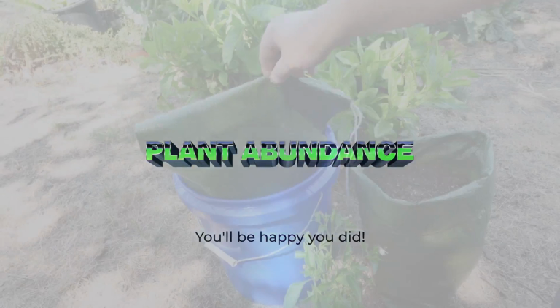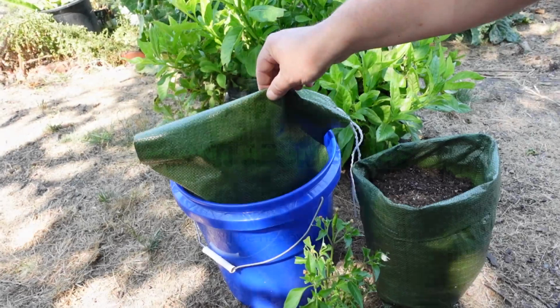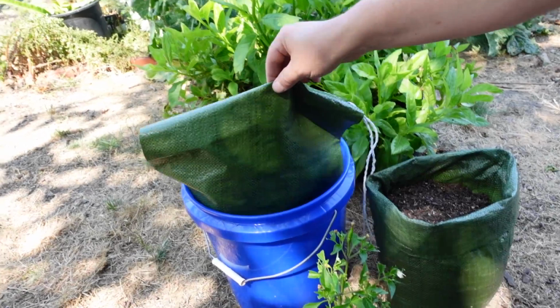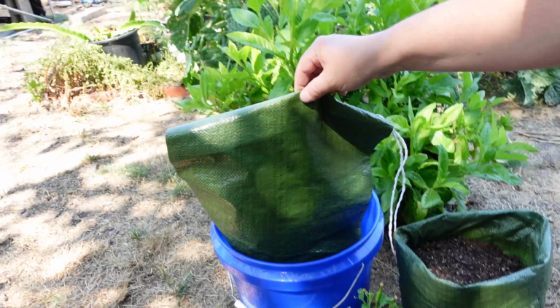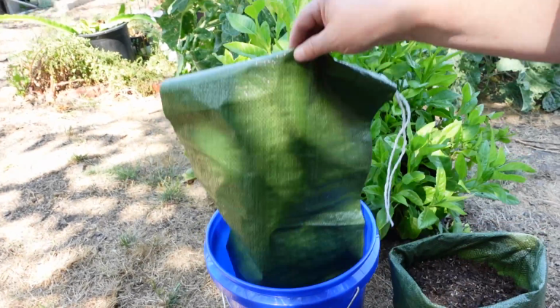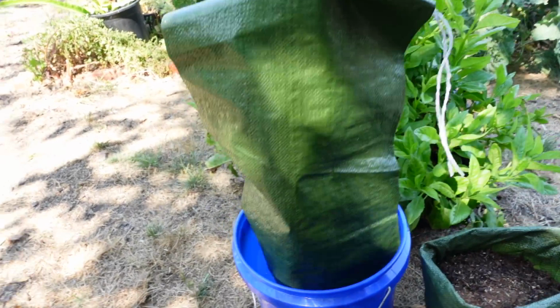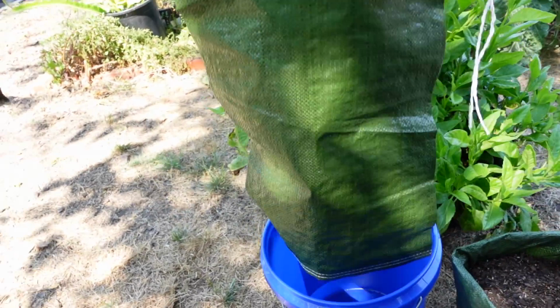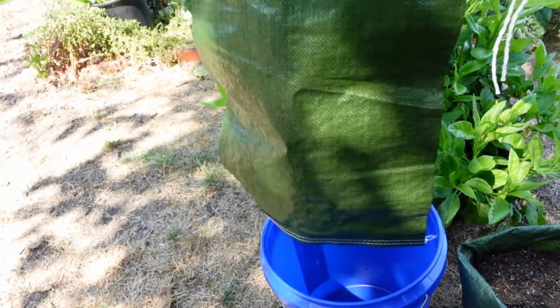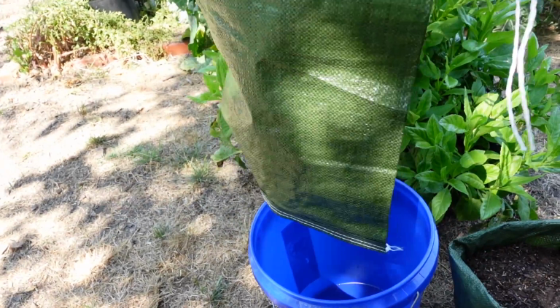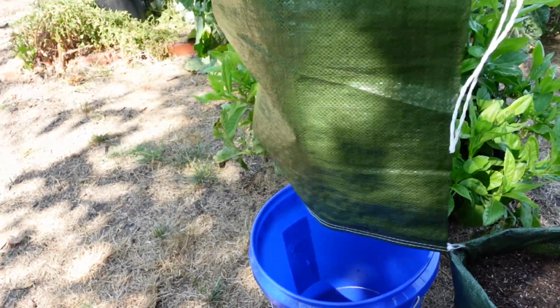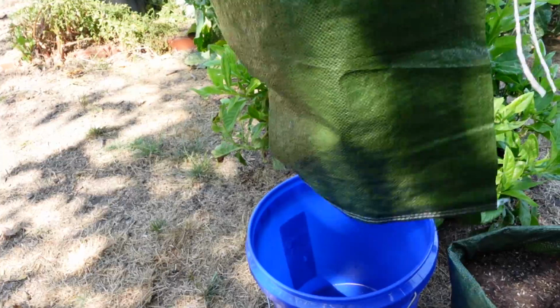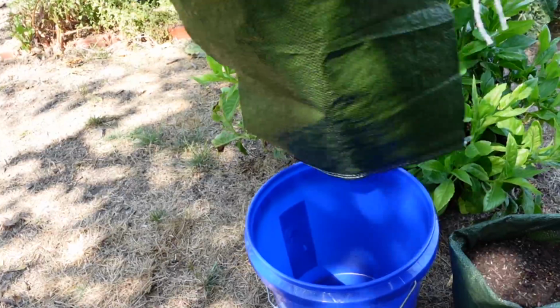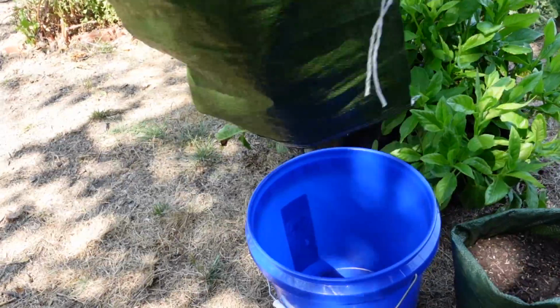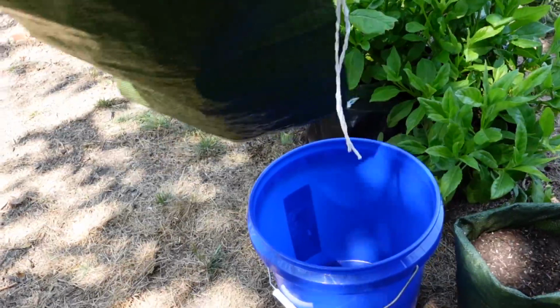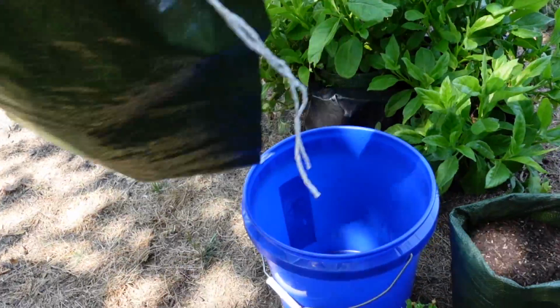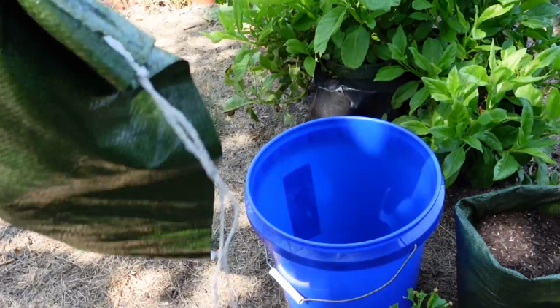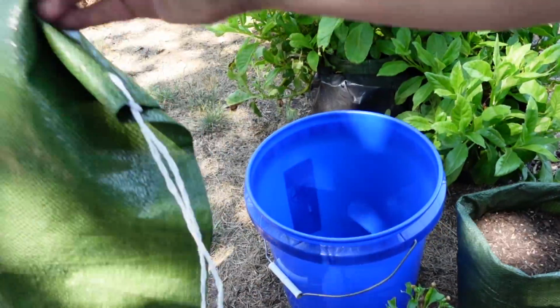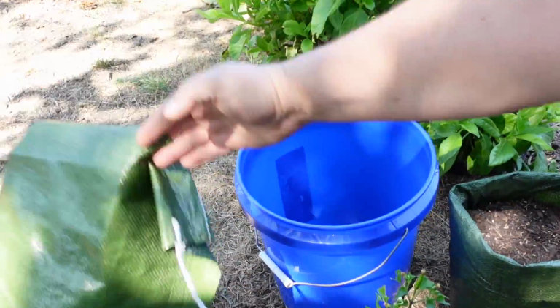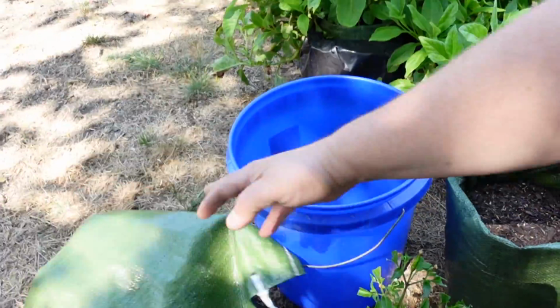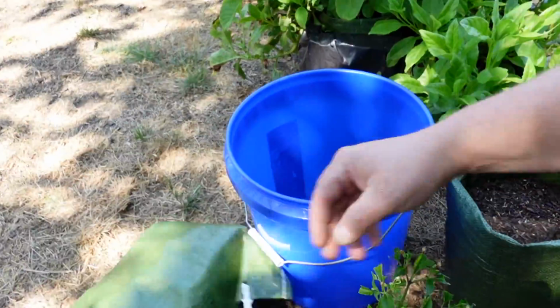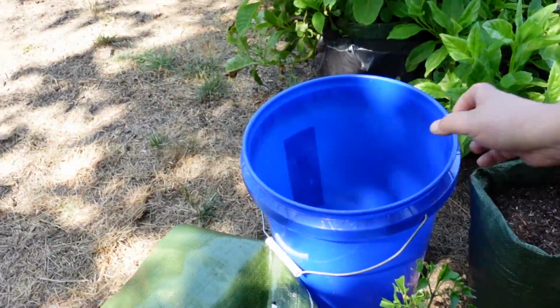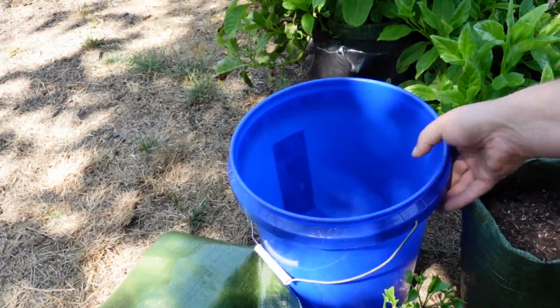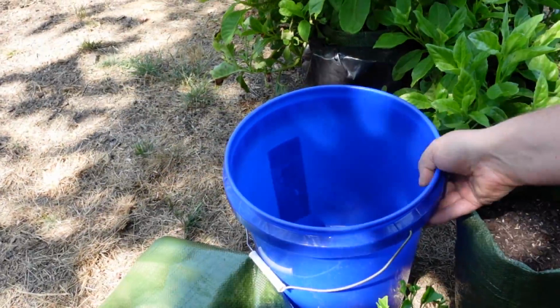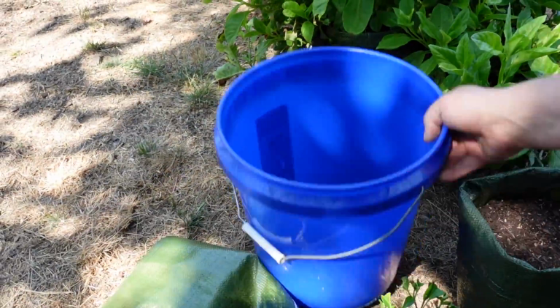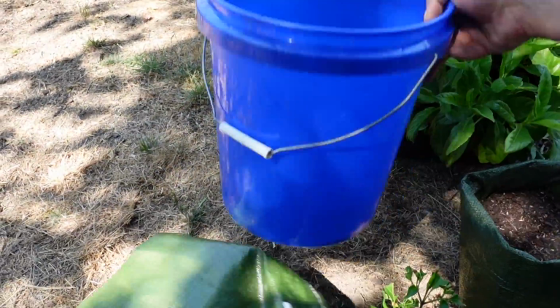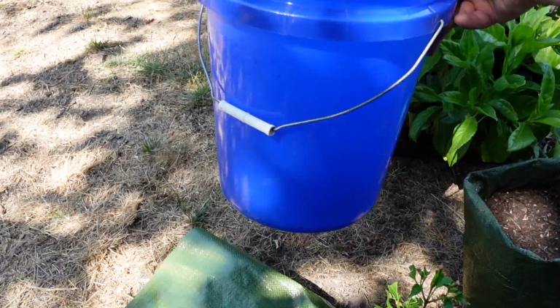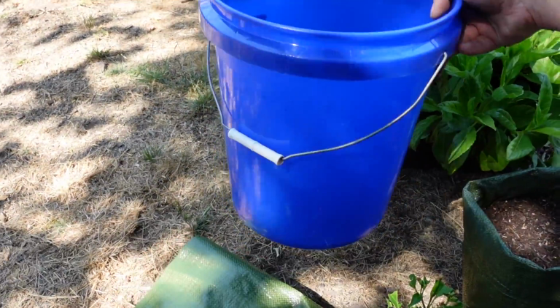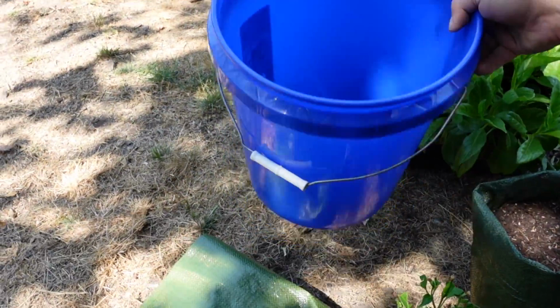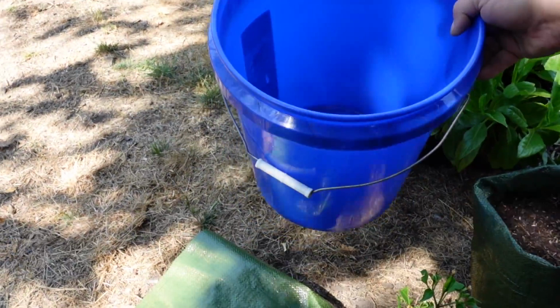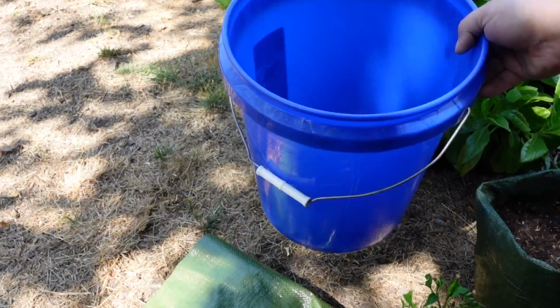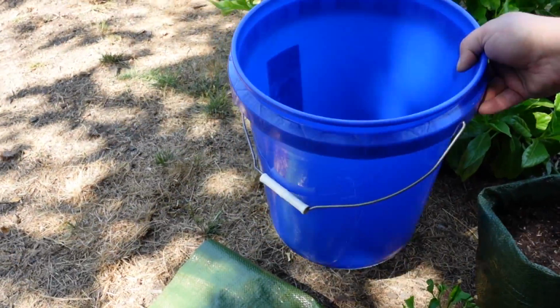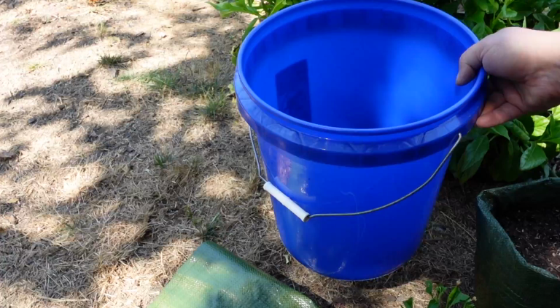All you need is a sandbag, like this UV-resistant sandbag, and a simple five-gallon bucket.